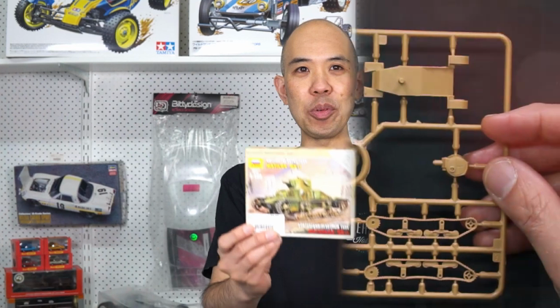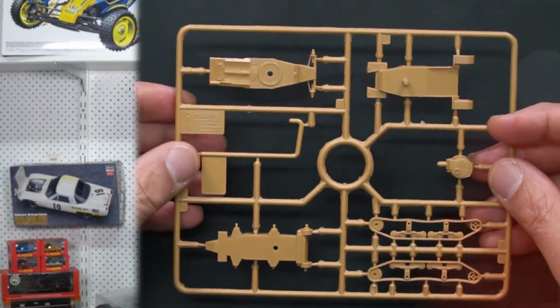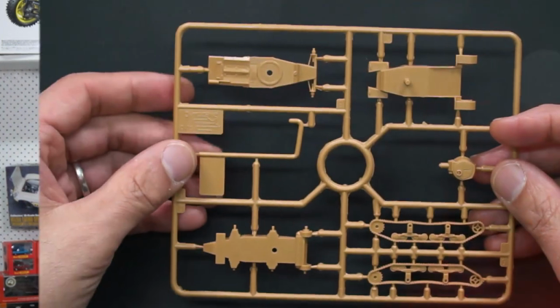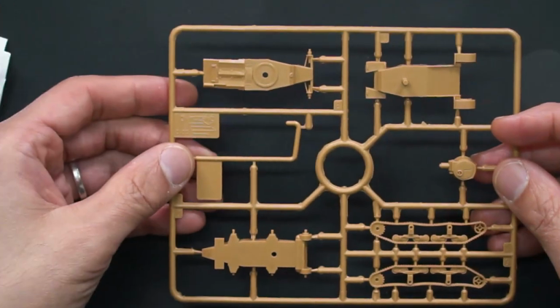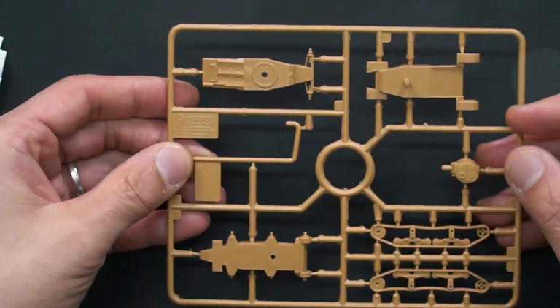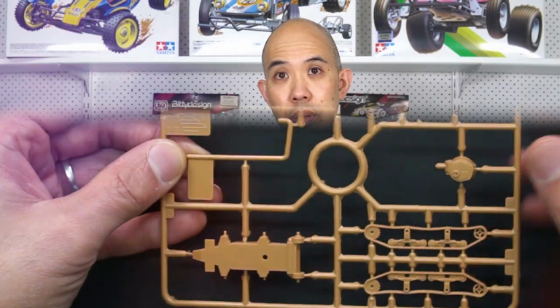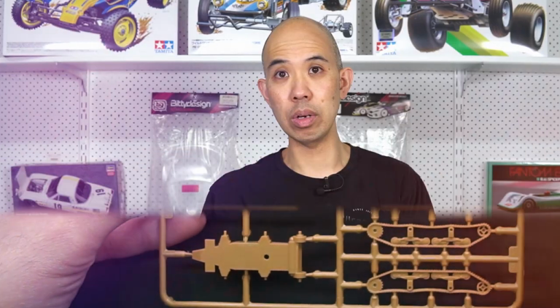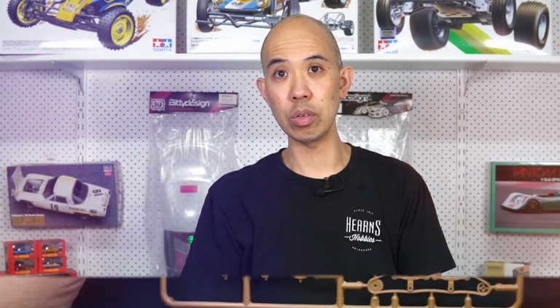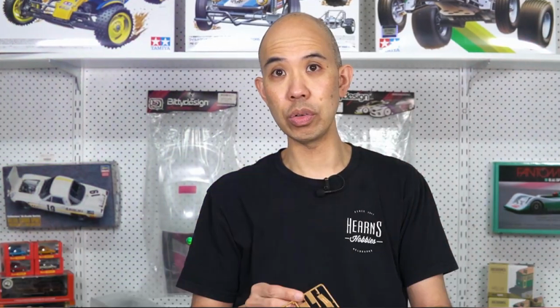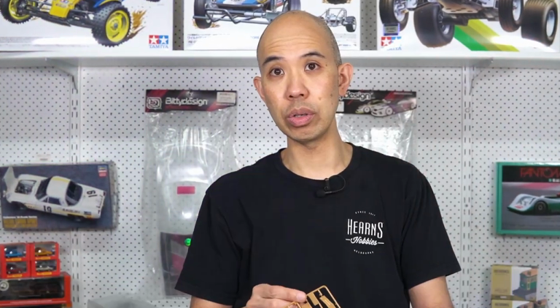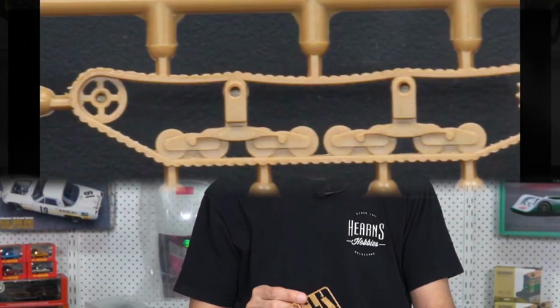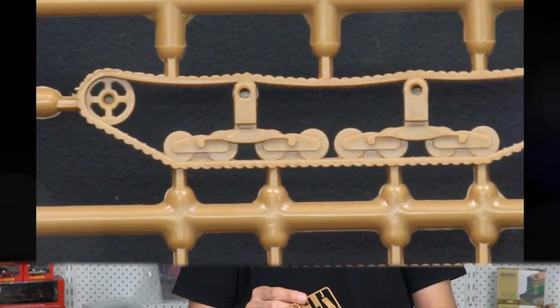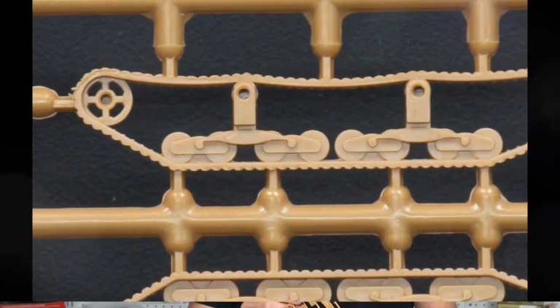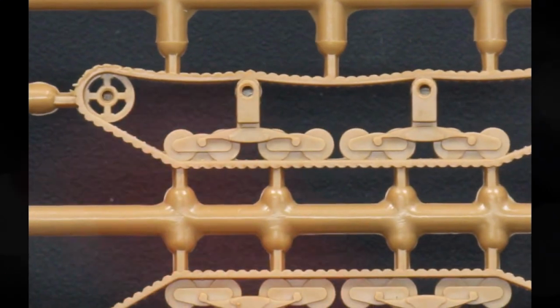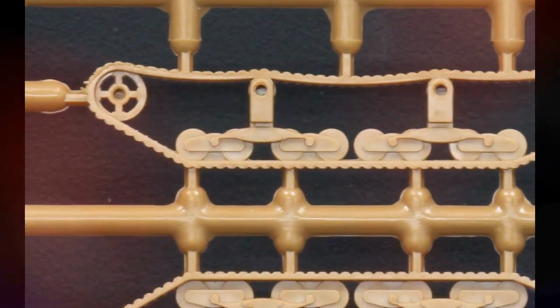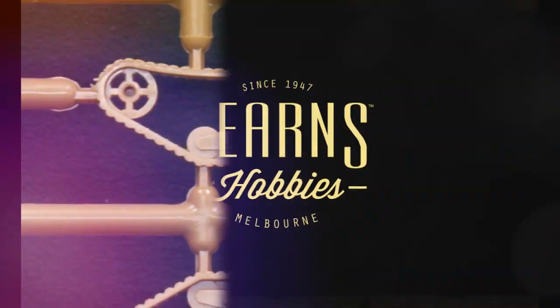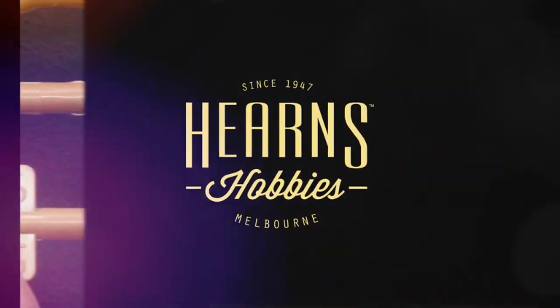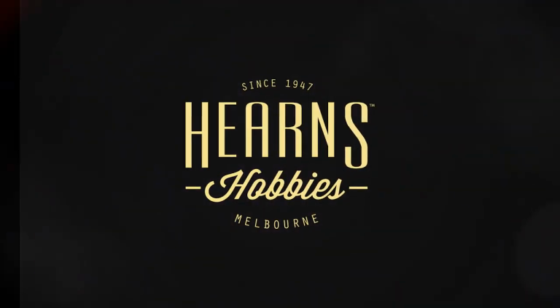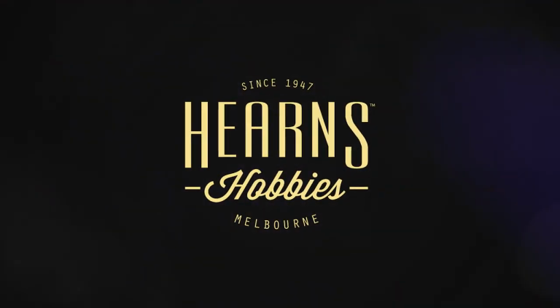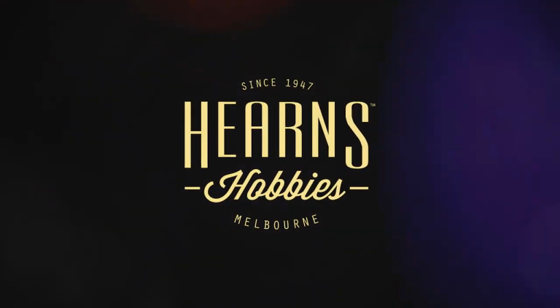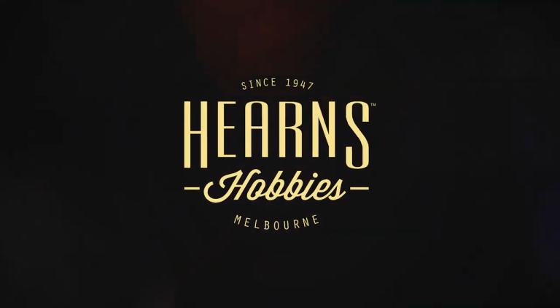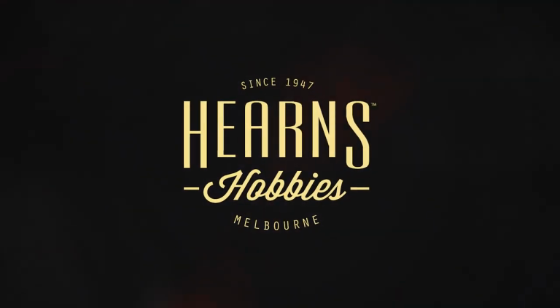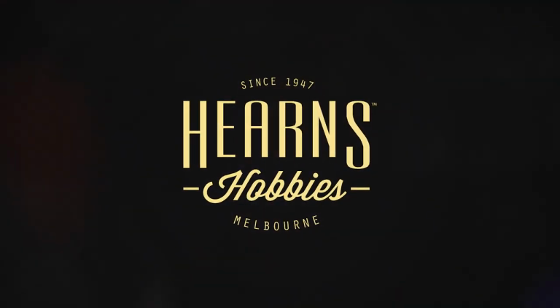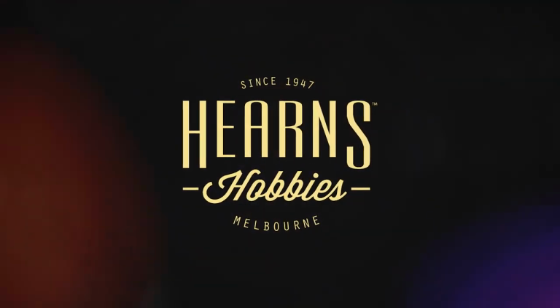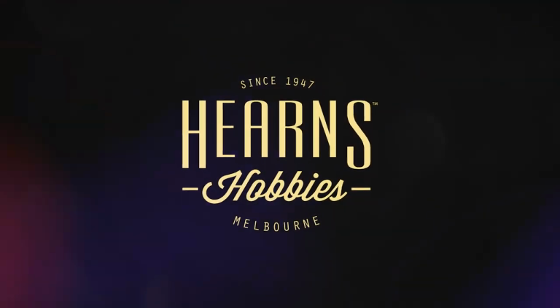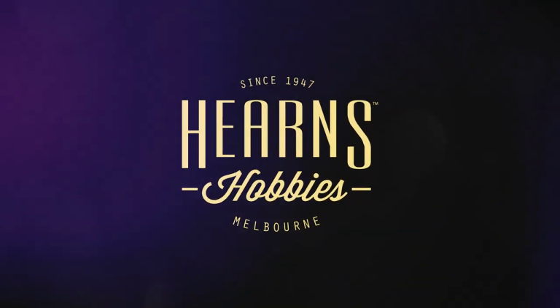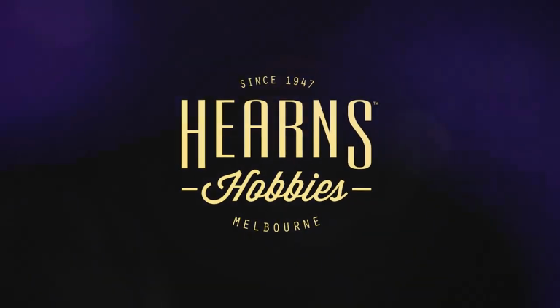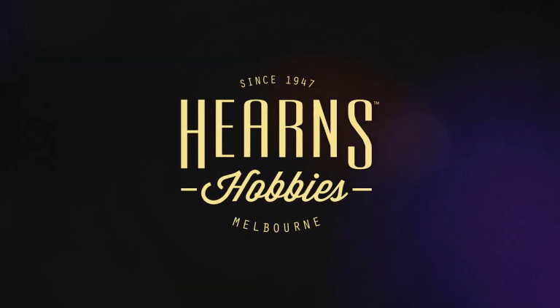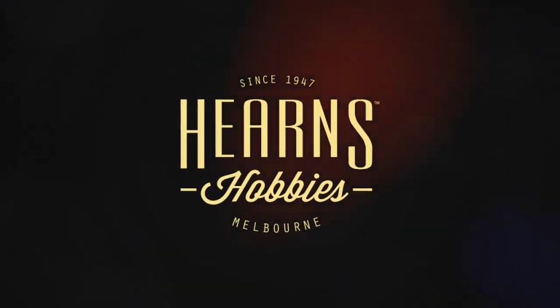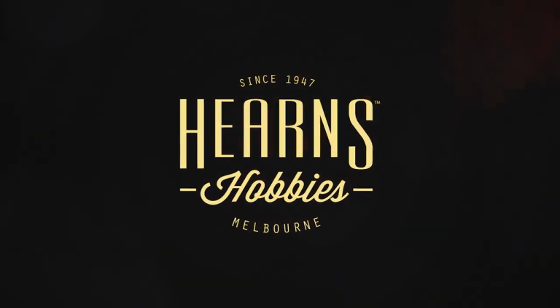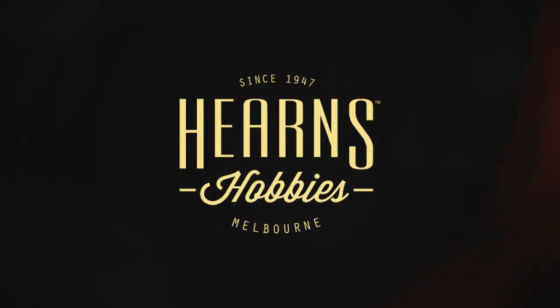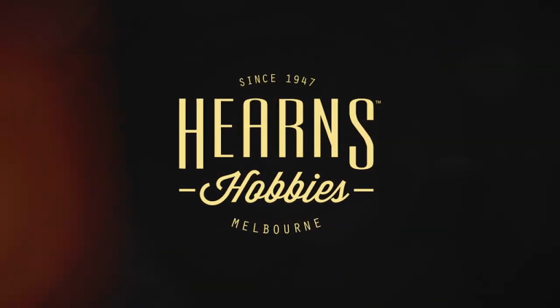They're not particularly expensive, they're designed to be very easy to put together, not a lot of parts, they snap together.